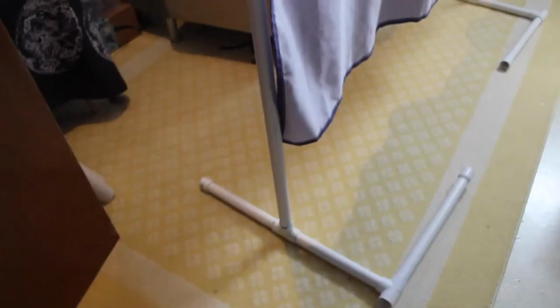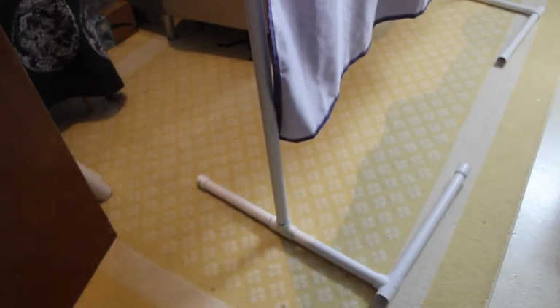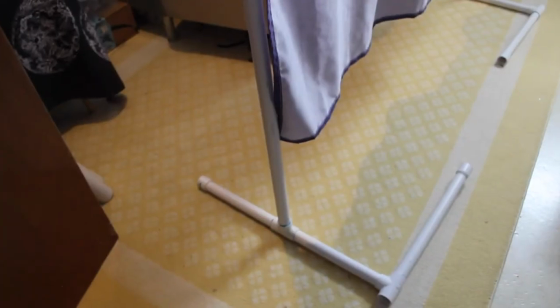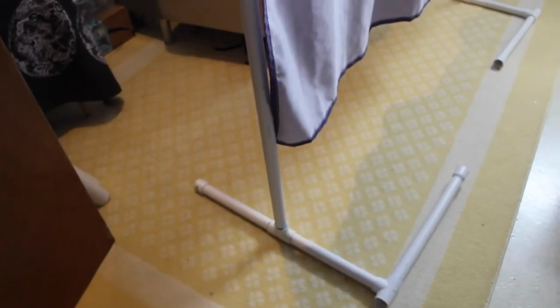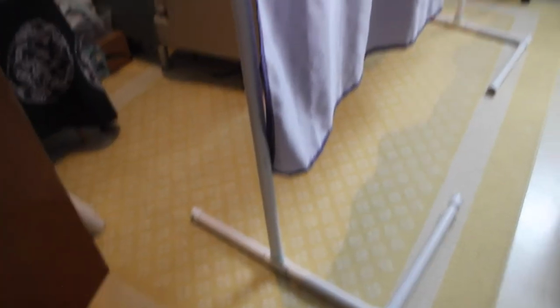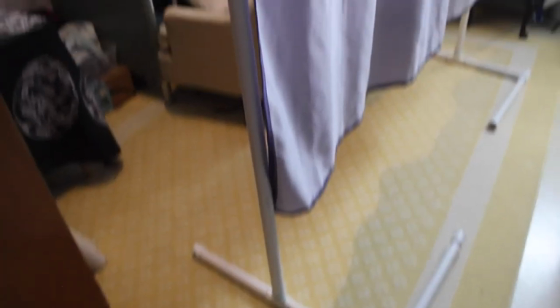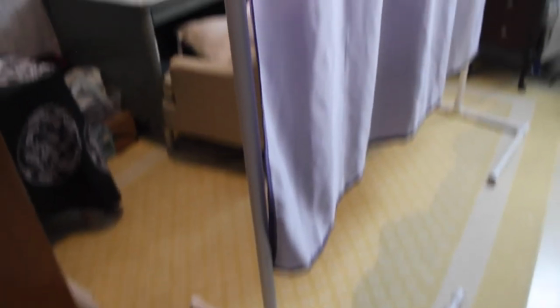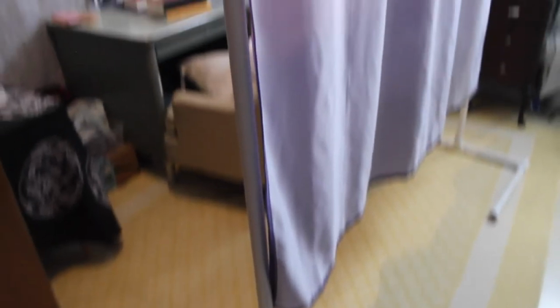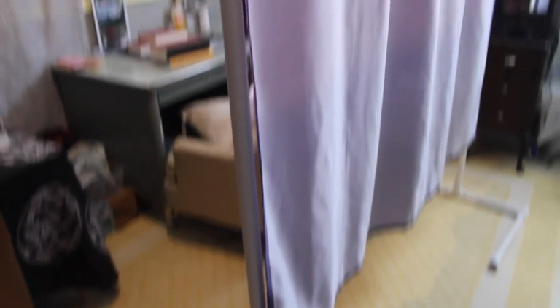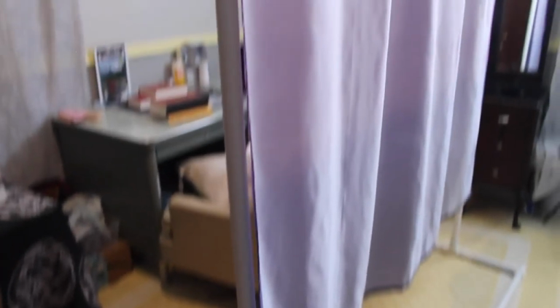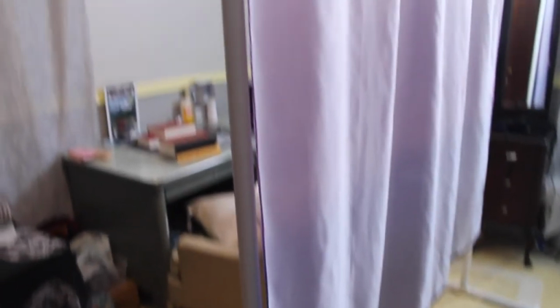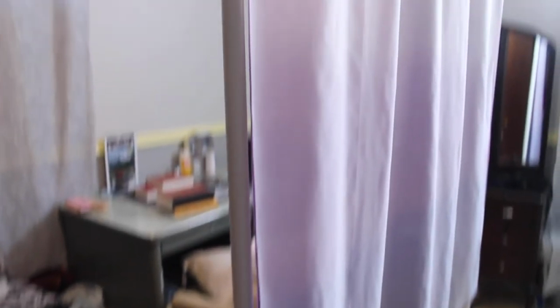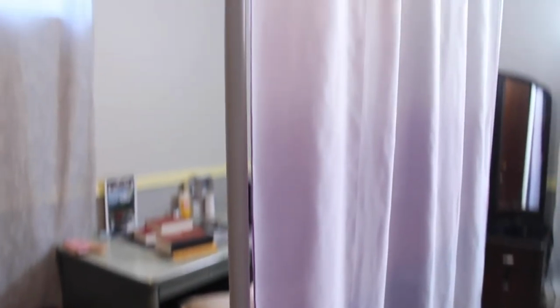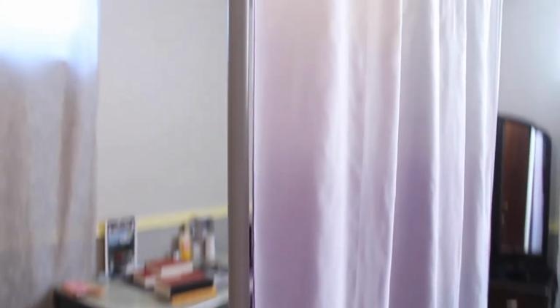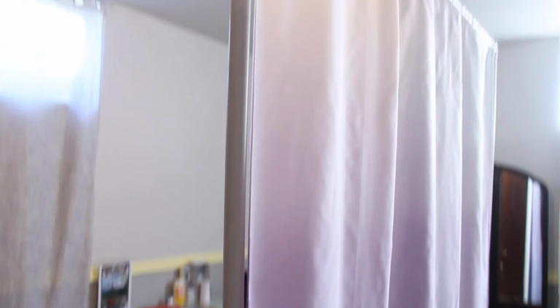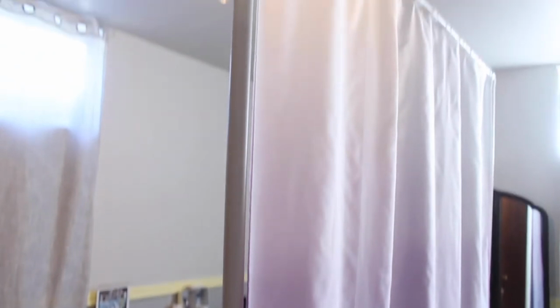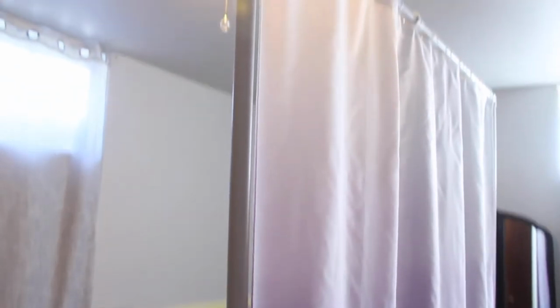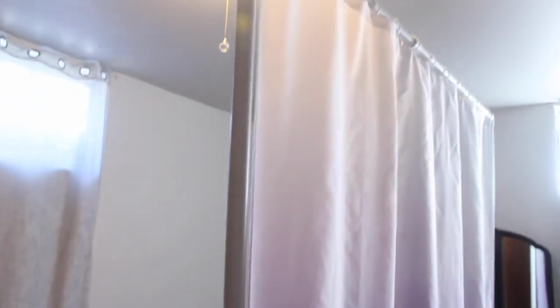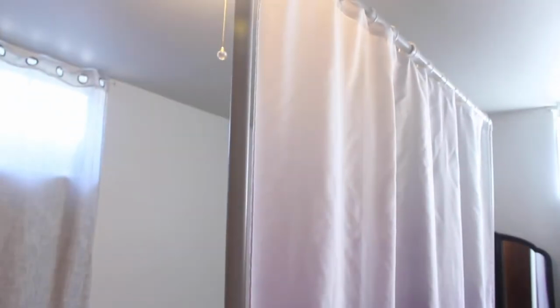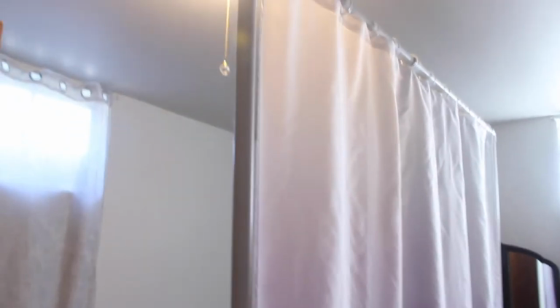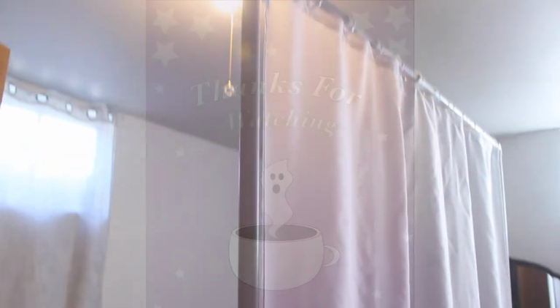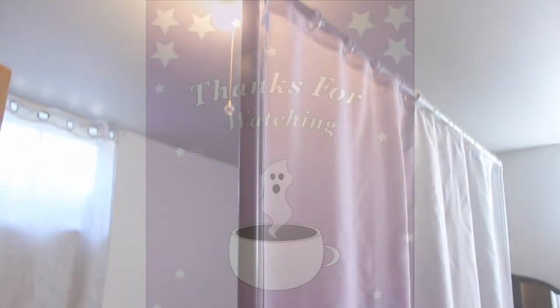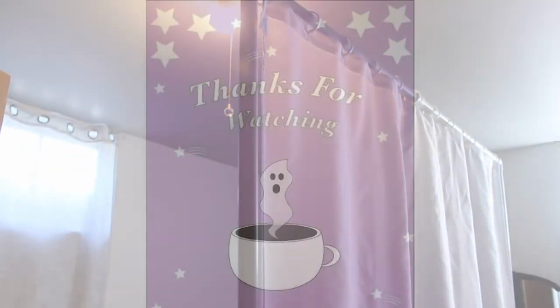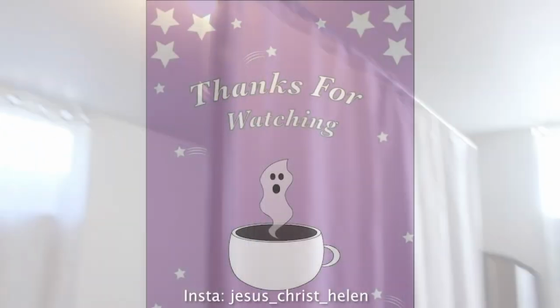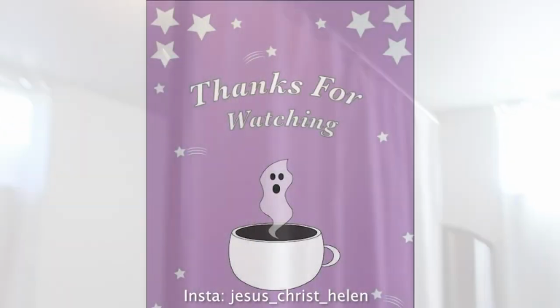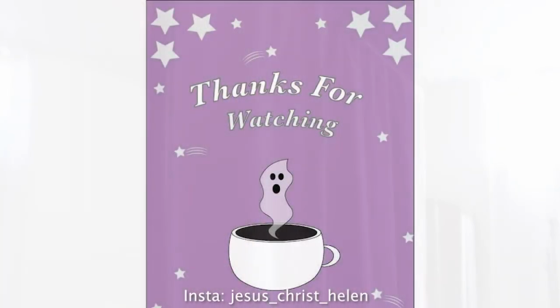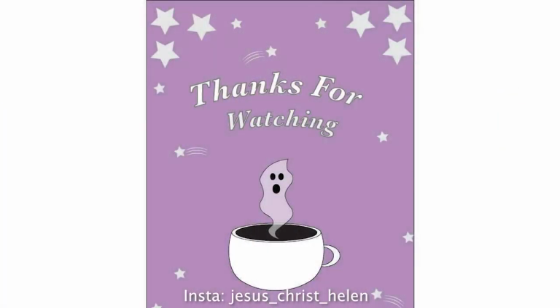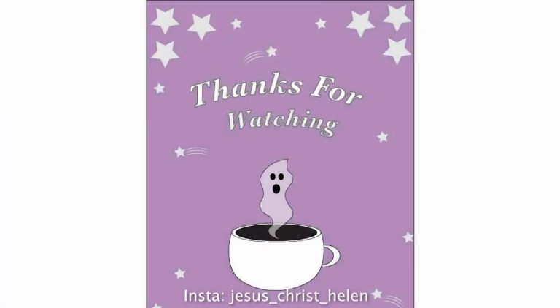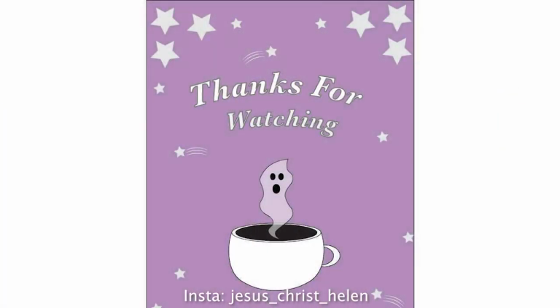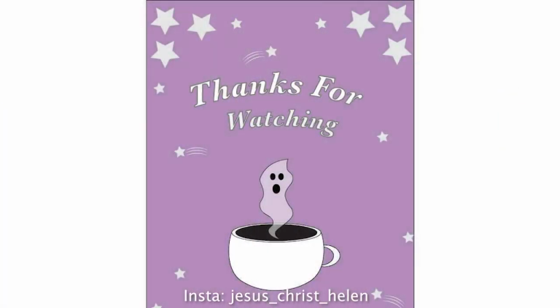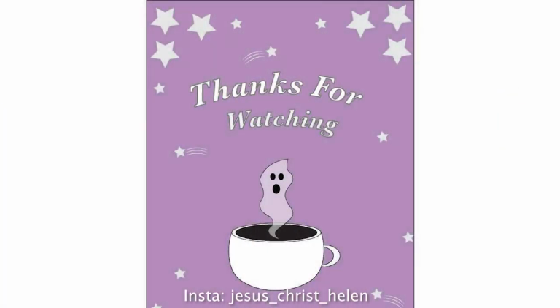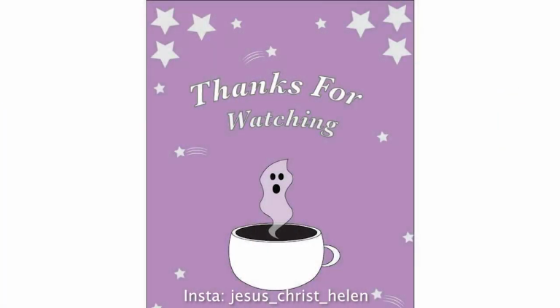And there she is. It was quick and simple. Thank you for watching.